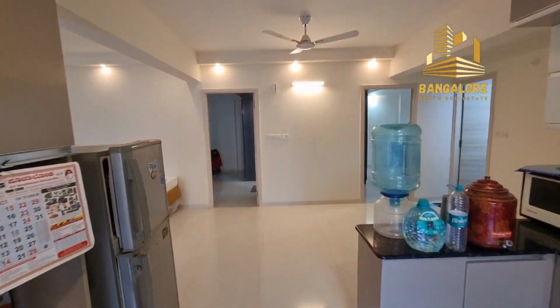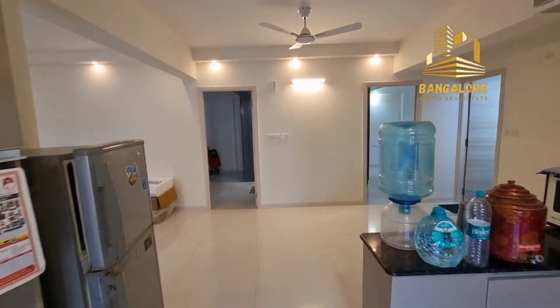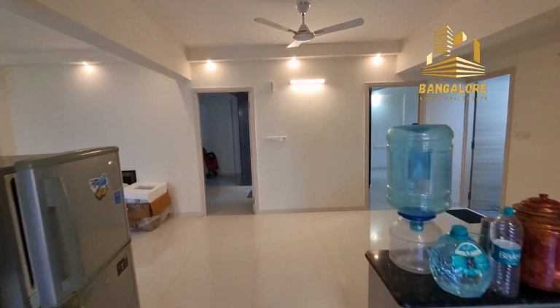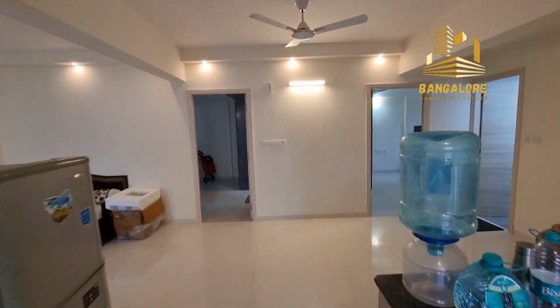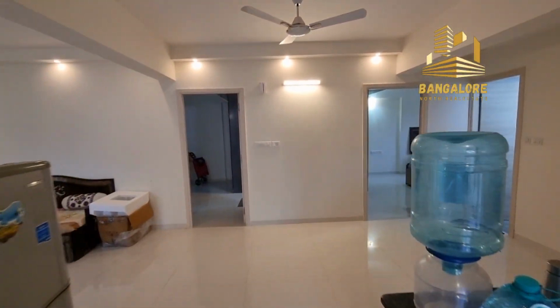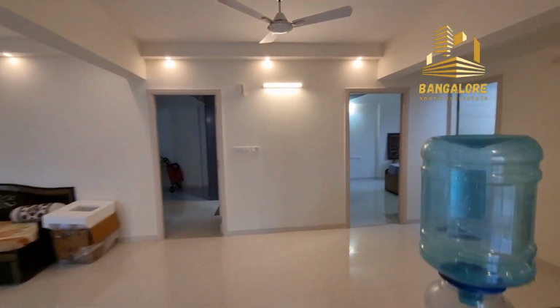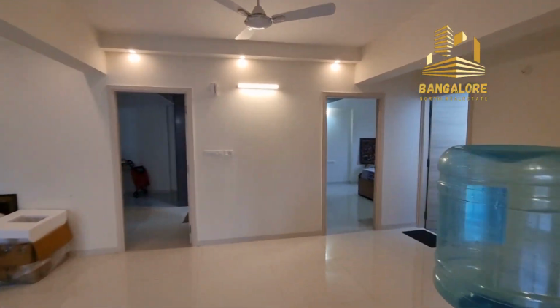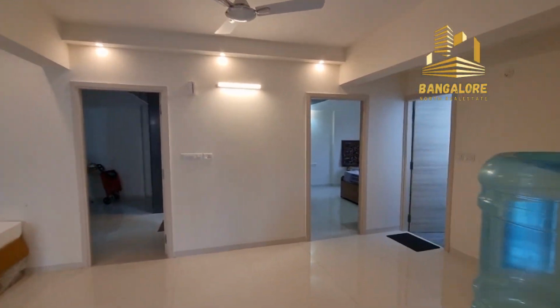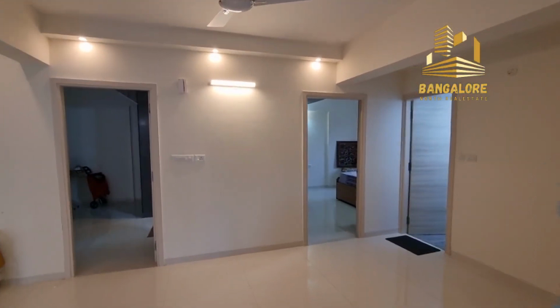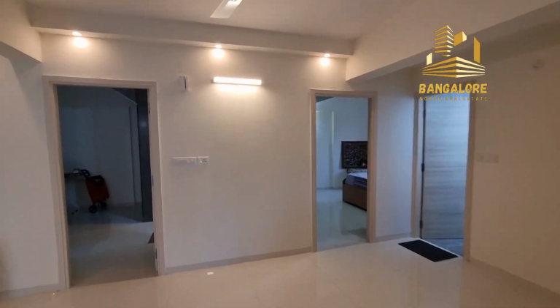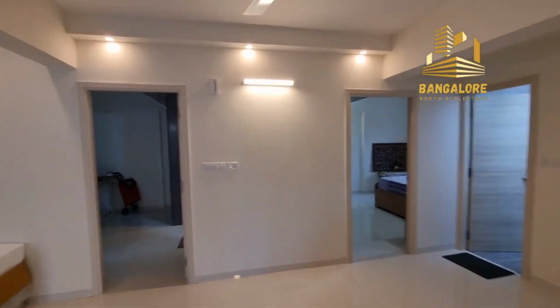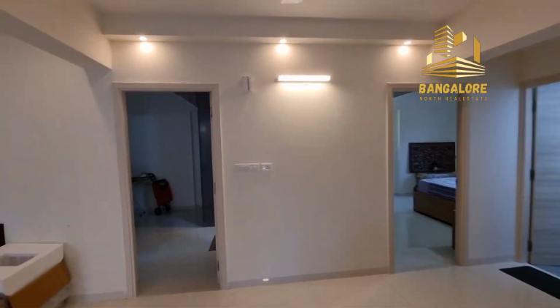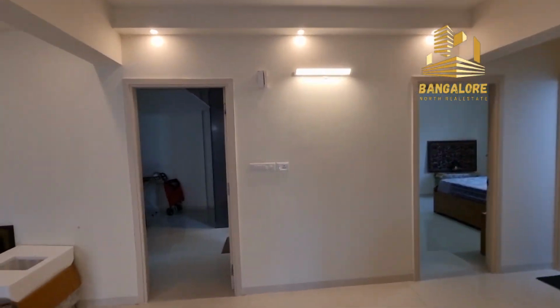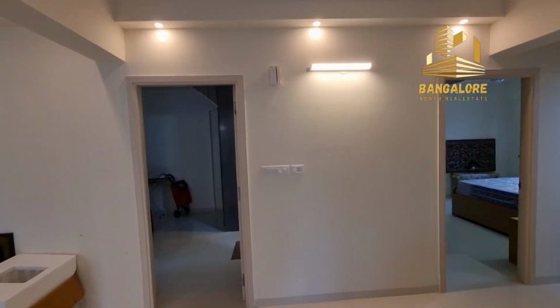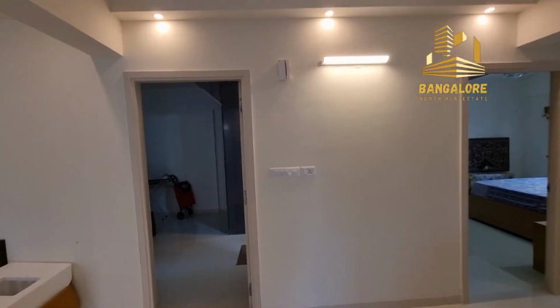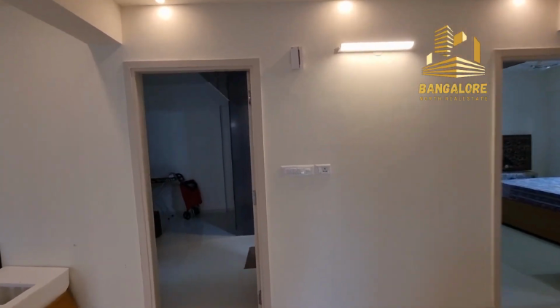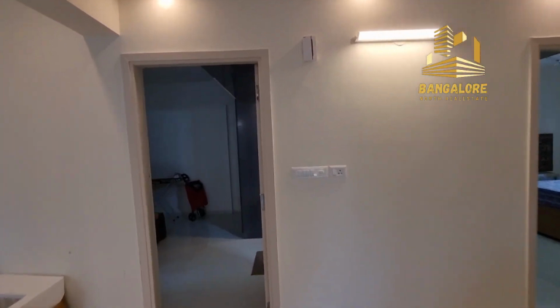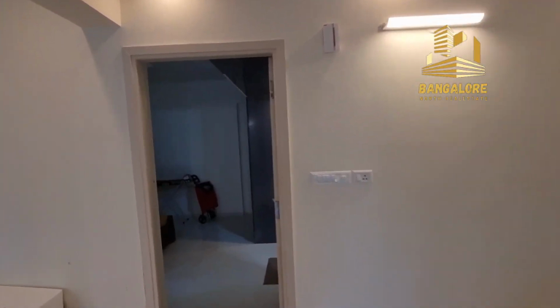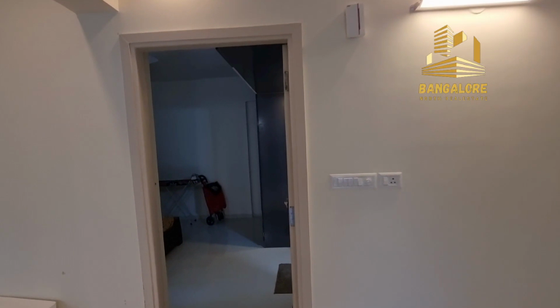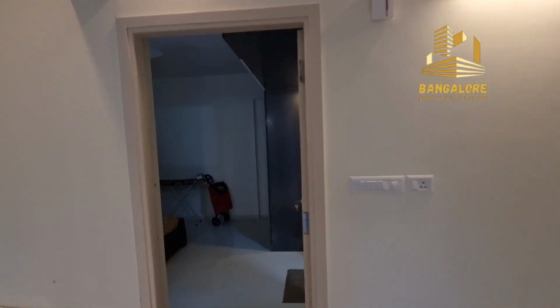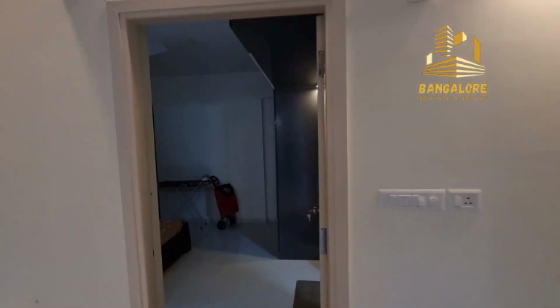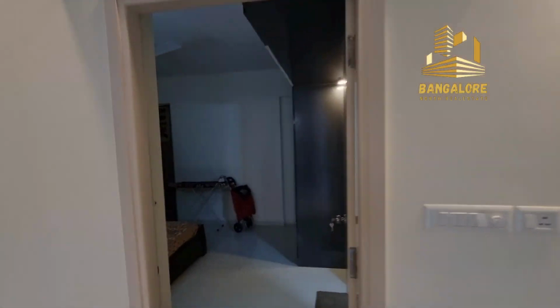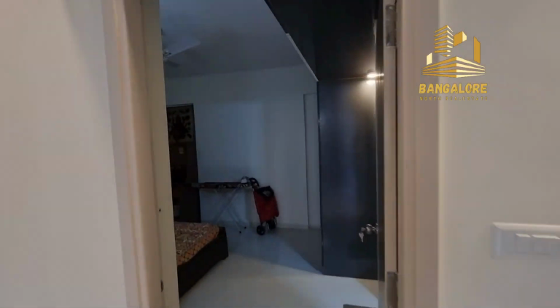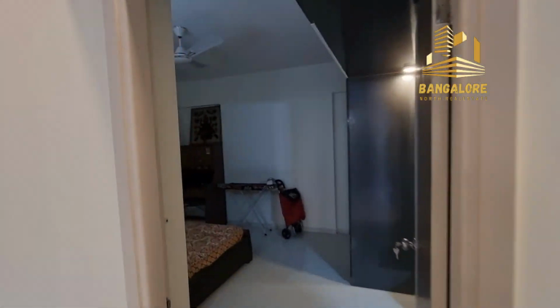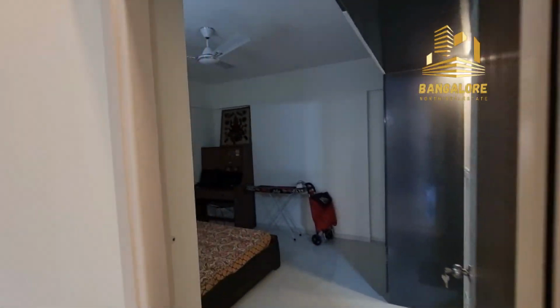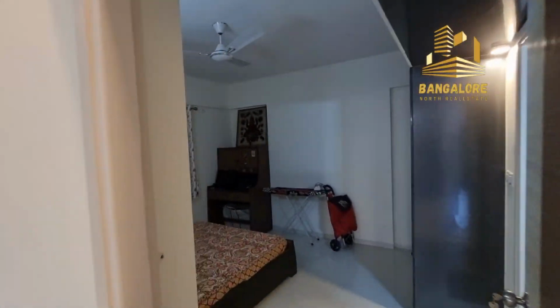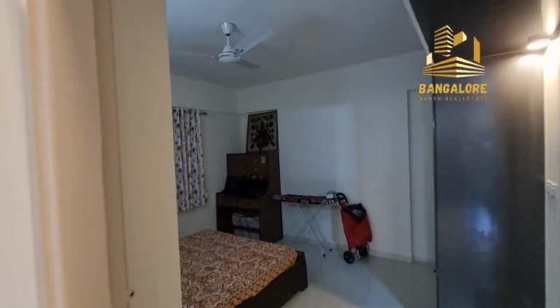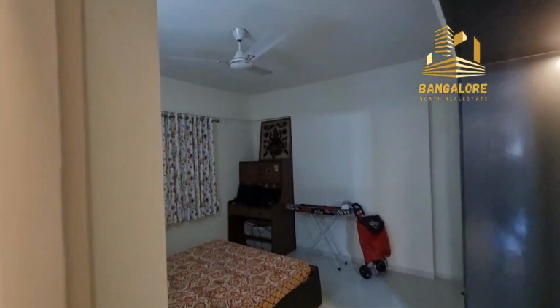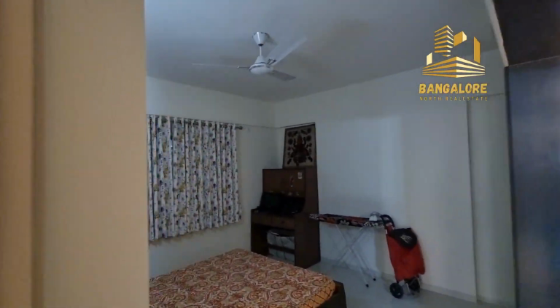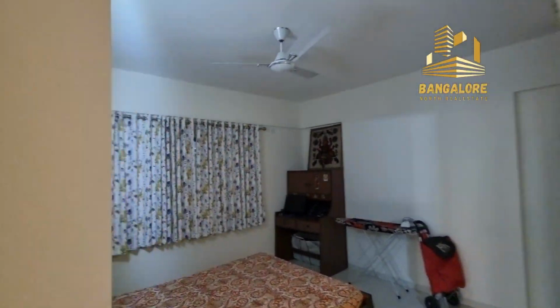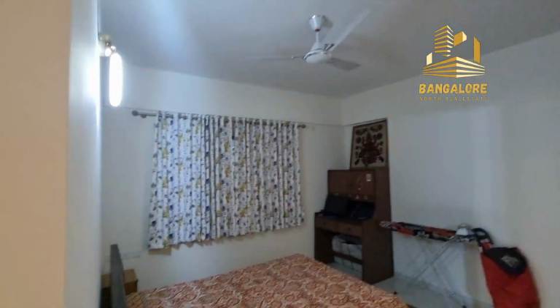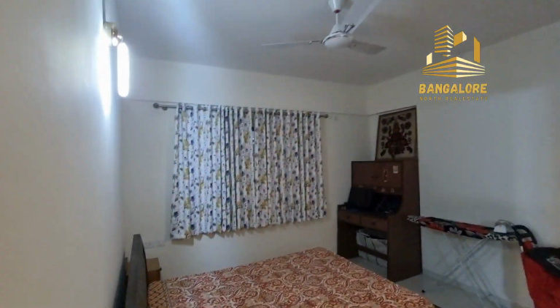This is the three BHK flat on the second floor, east facing, main door. The rent for this flat is ₹50,000.